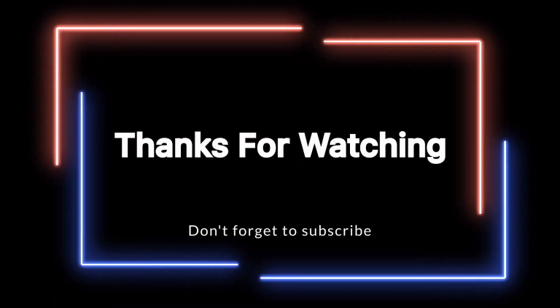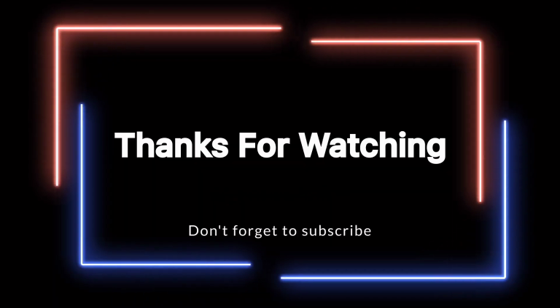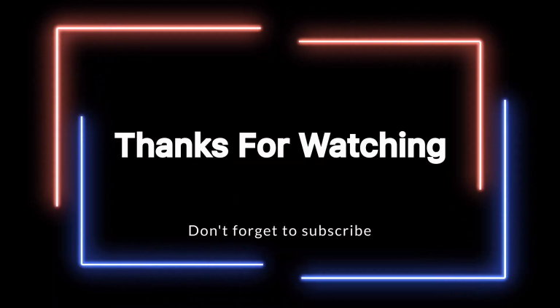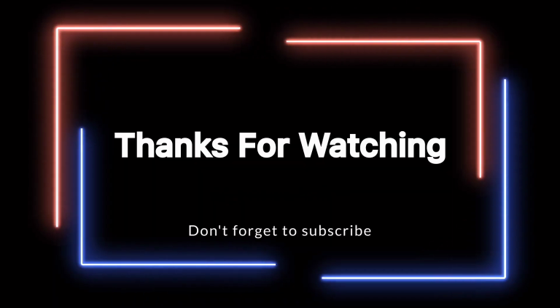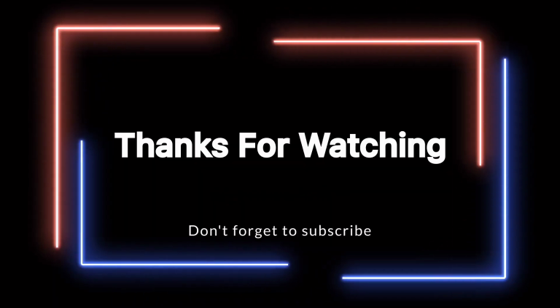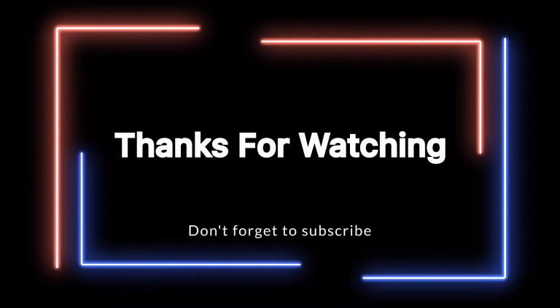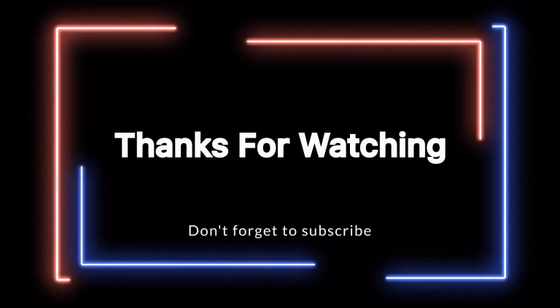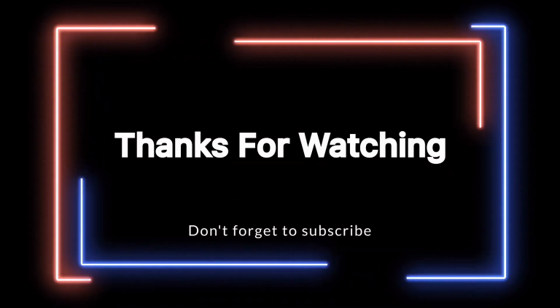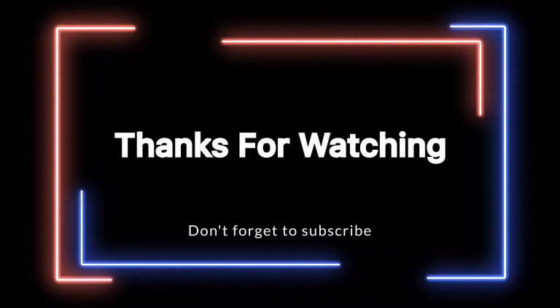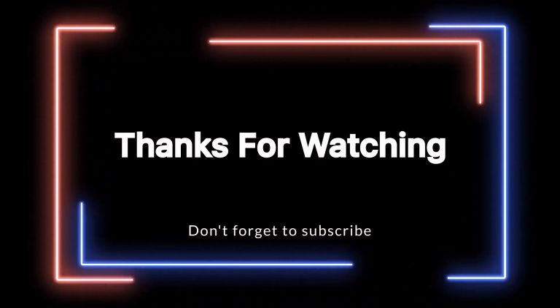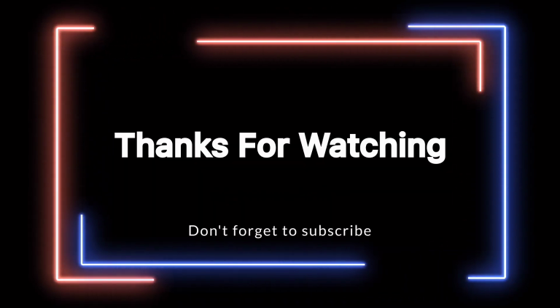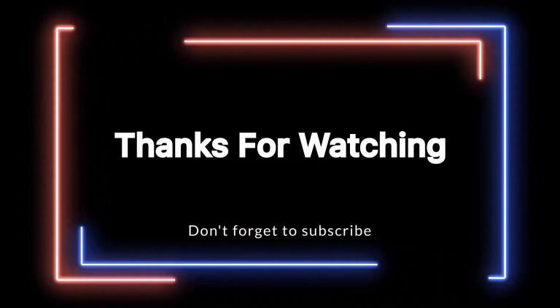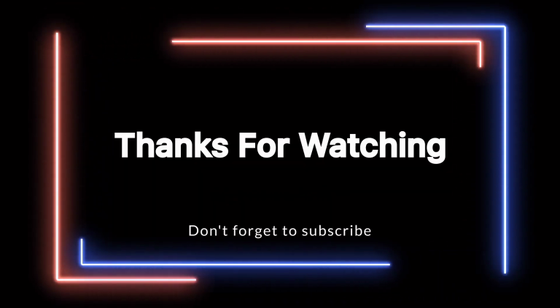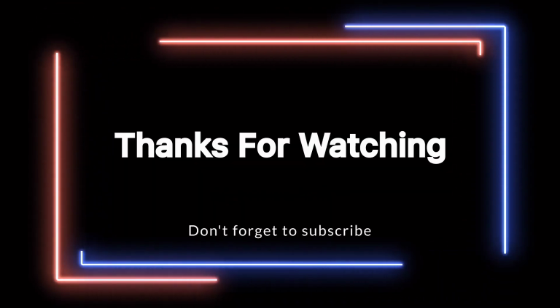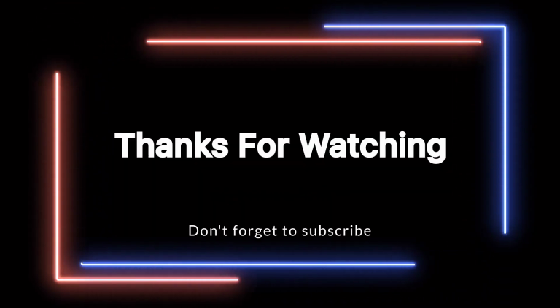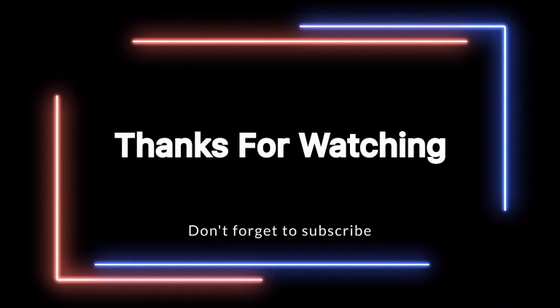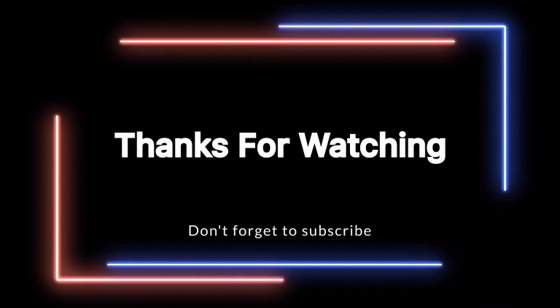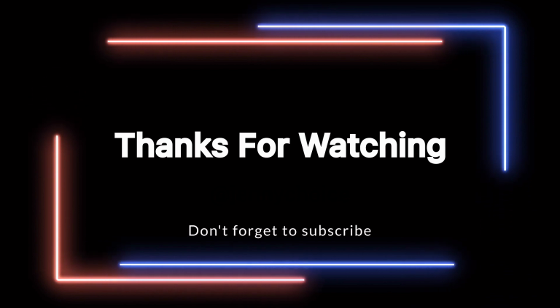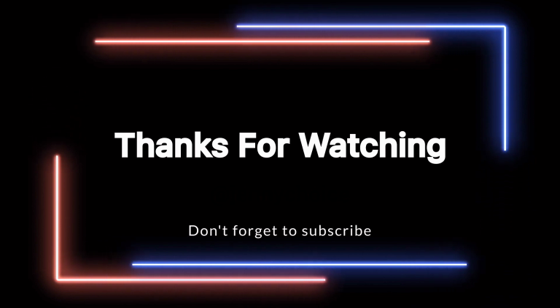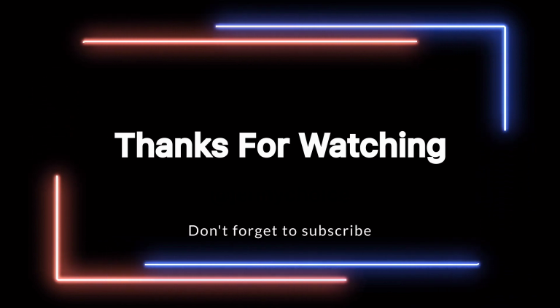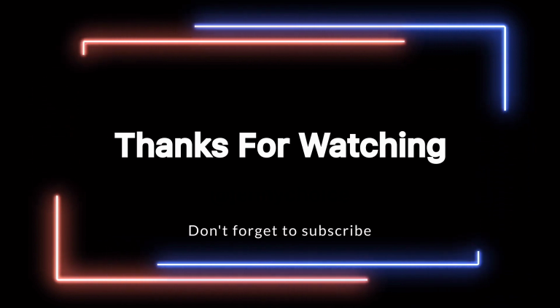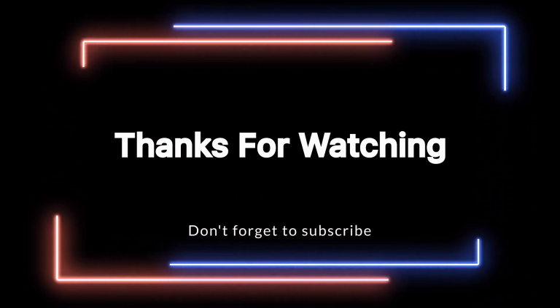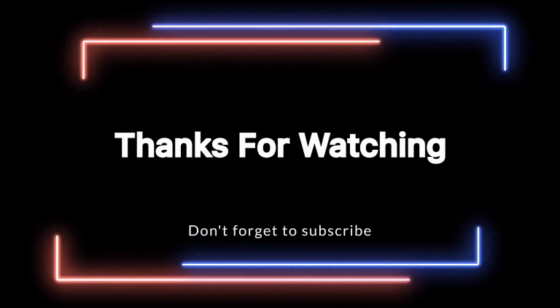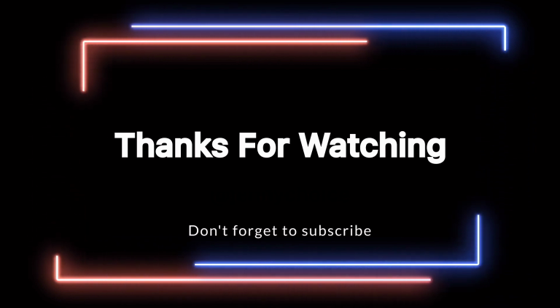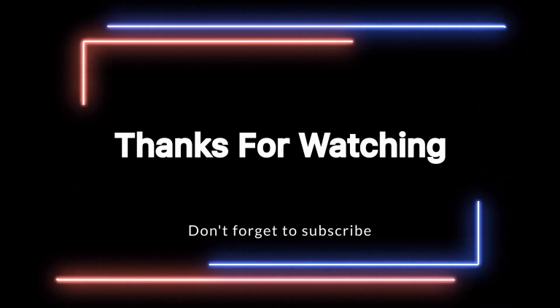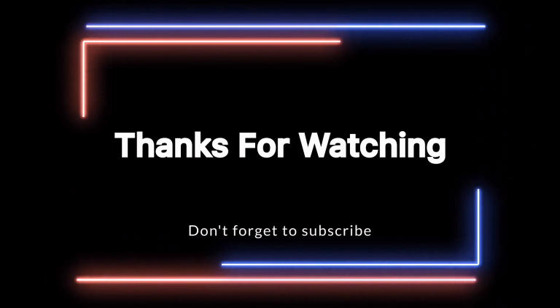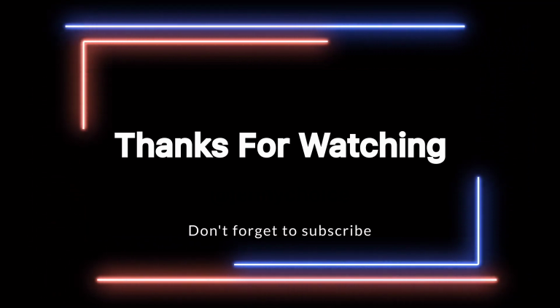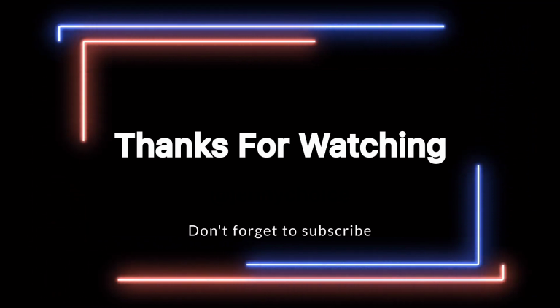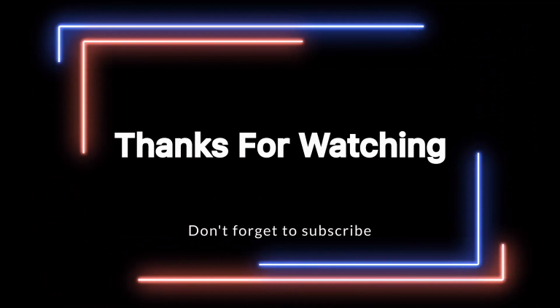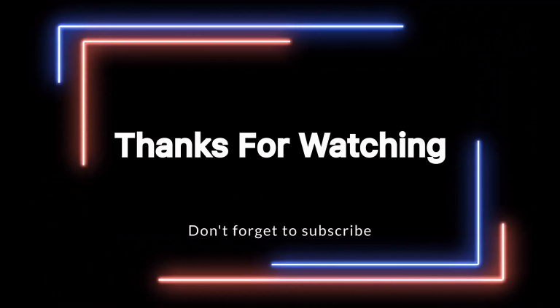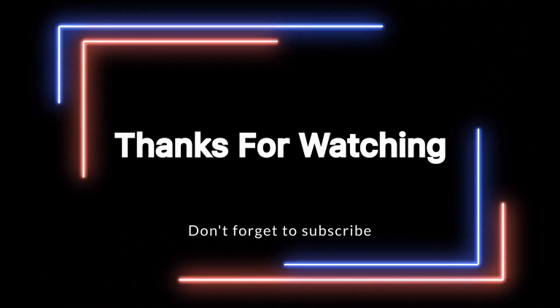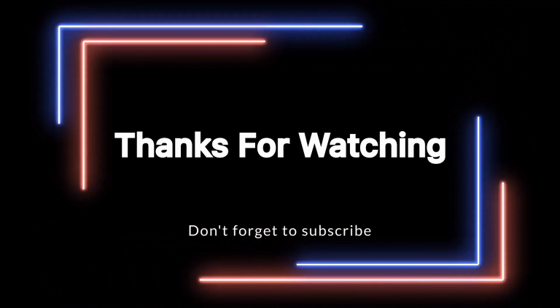Thank you for joining us in this wonderful episode. See you in my next video, bye-bye.